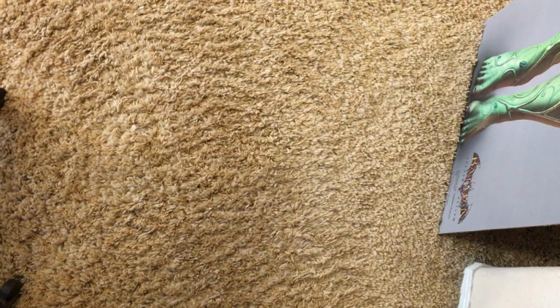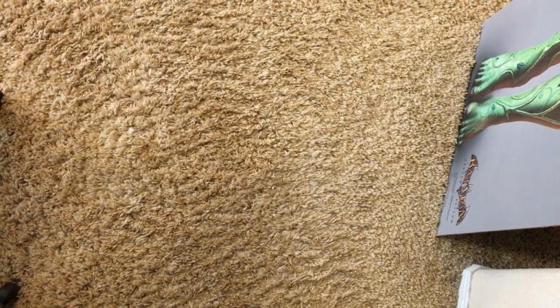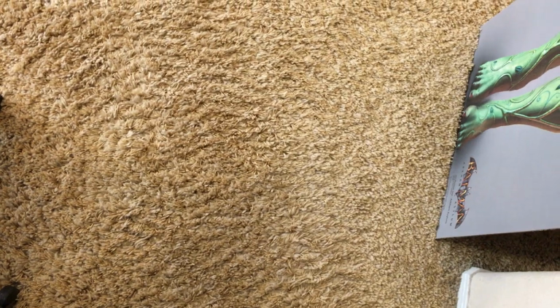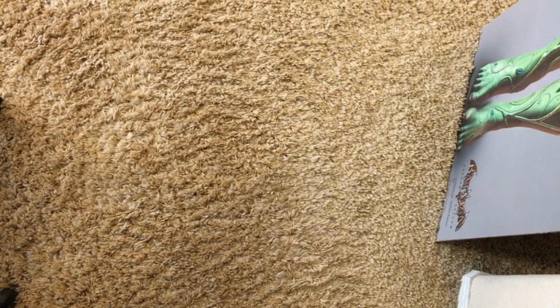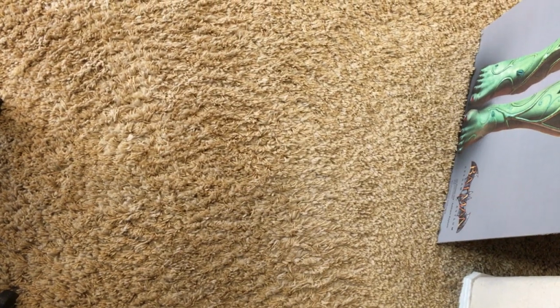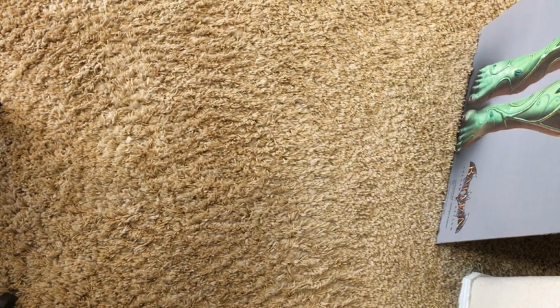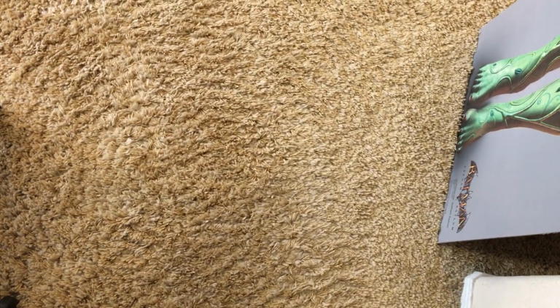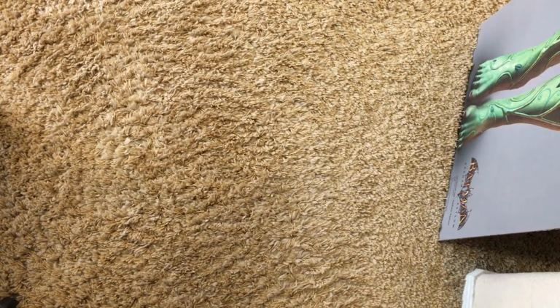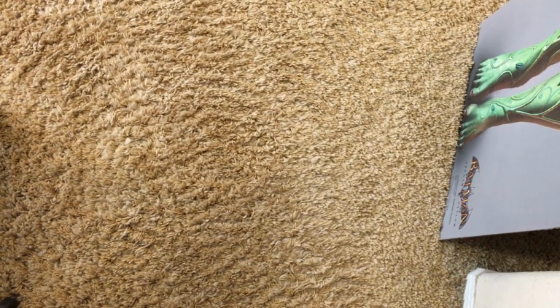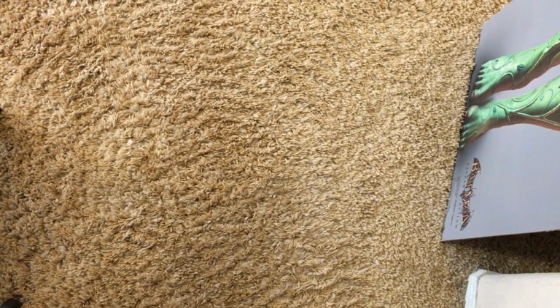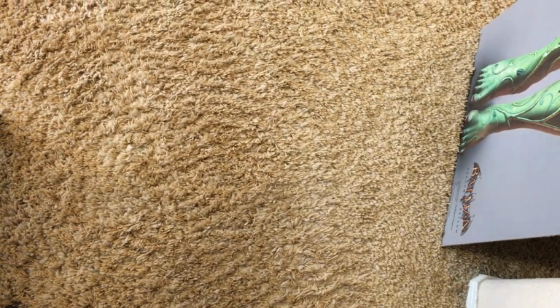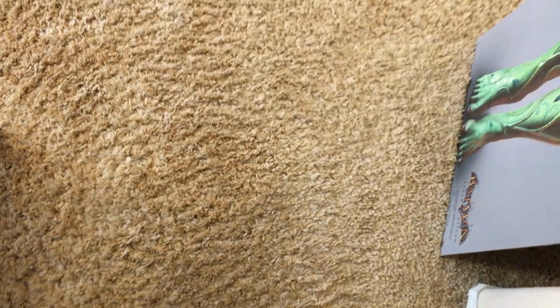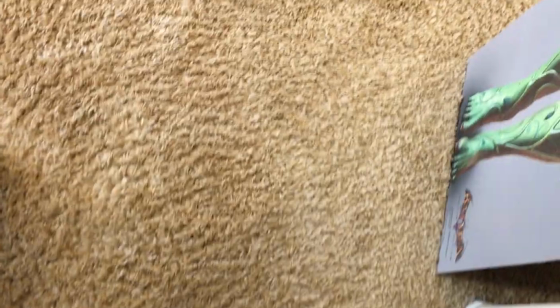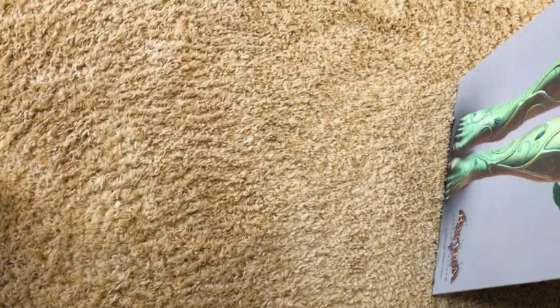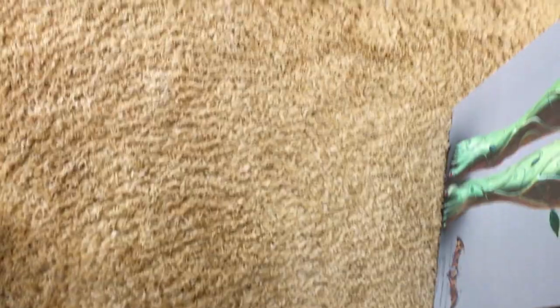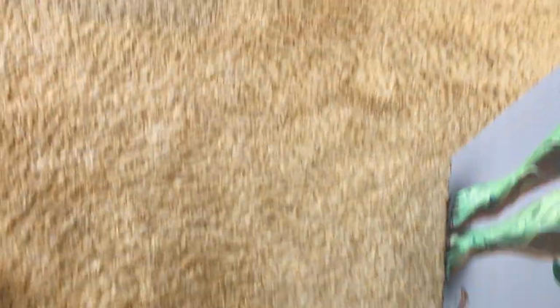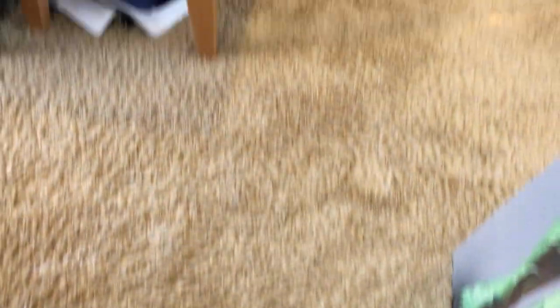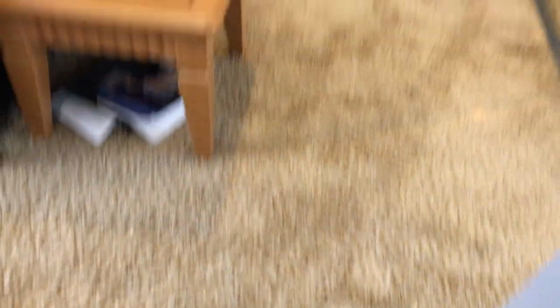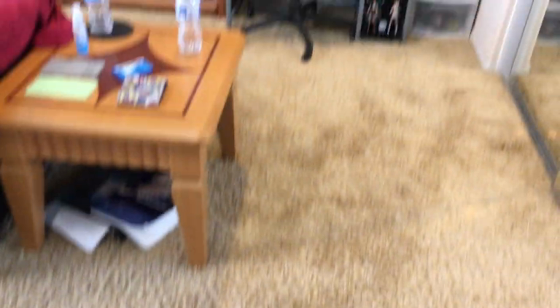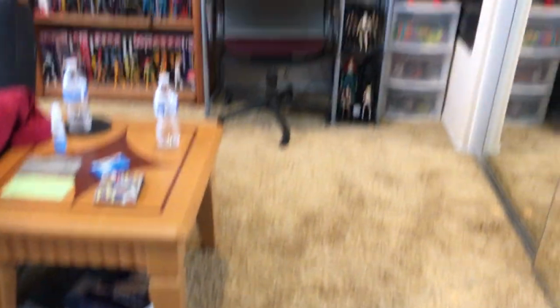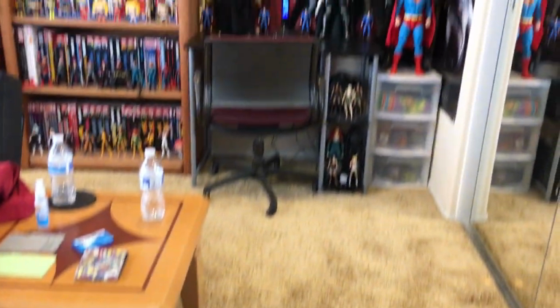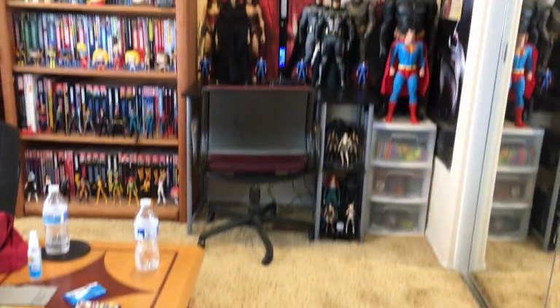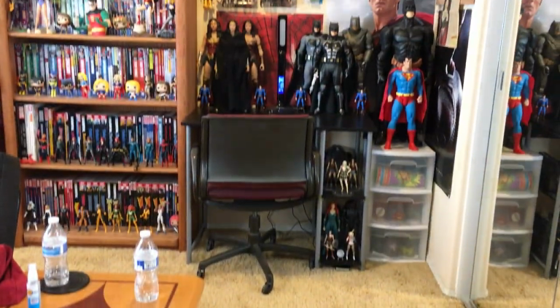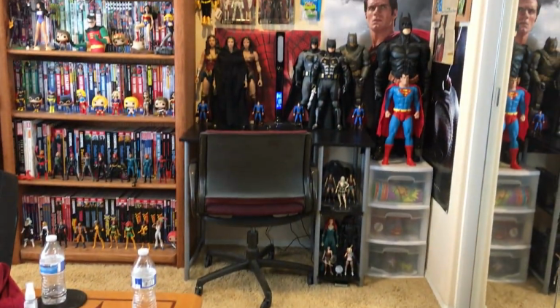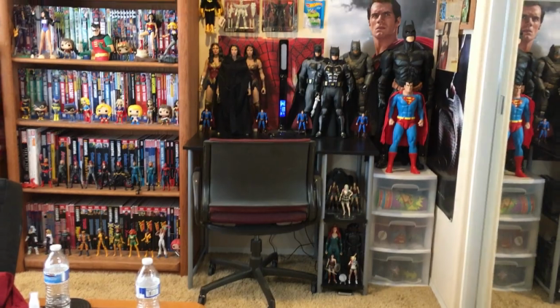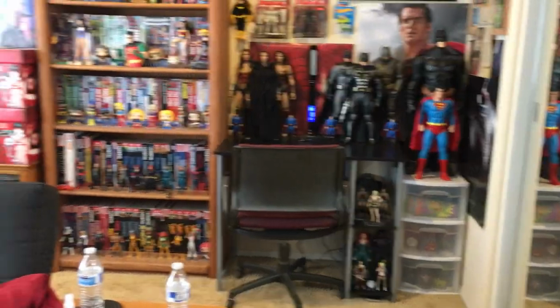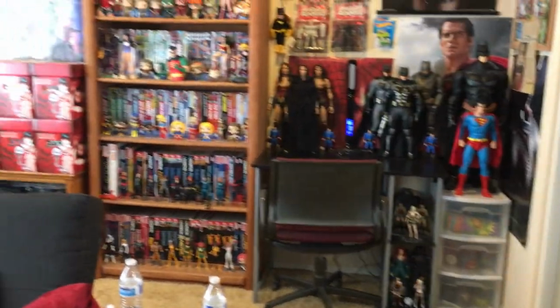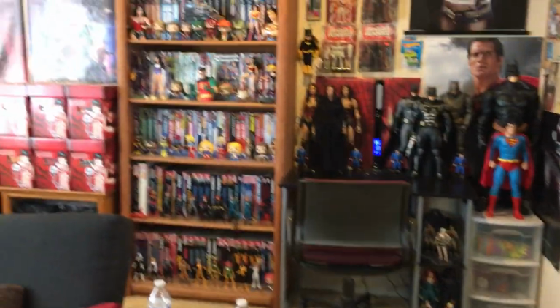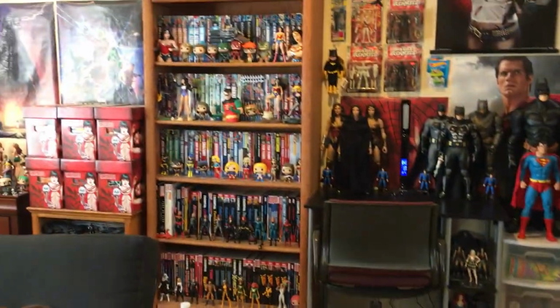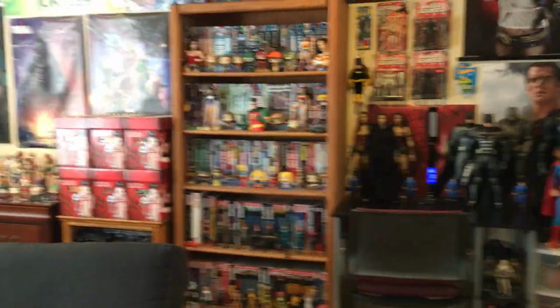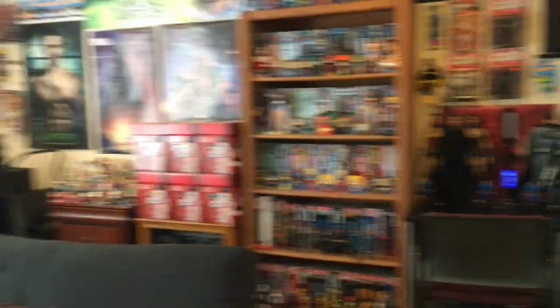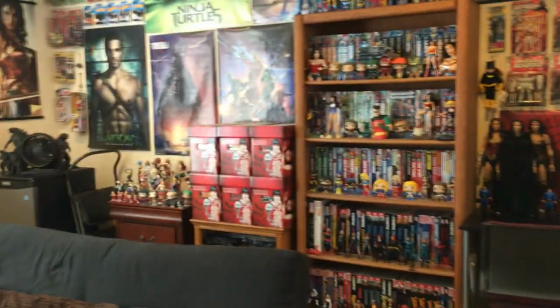Hey guys, Steven here, and this time we'll be taking a look at another room tour — another nerd room tour.